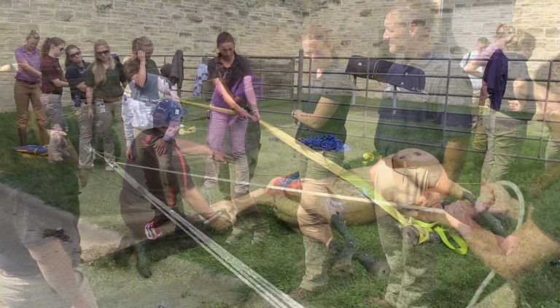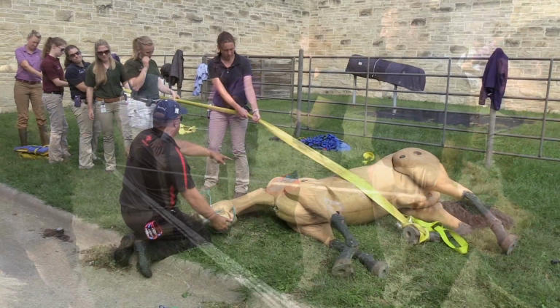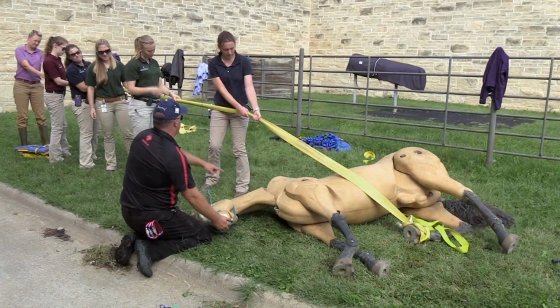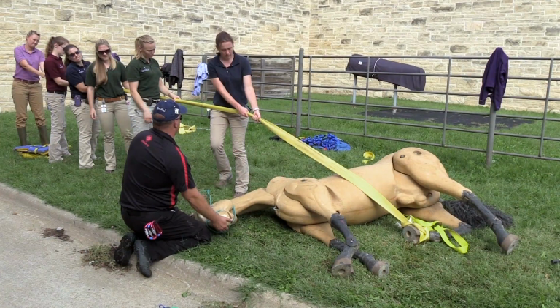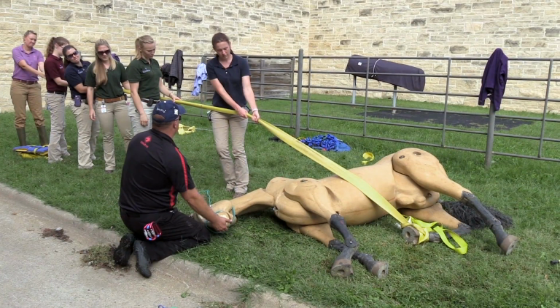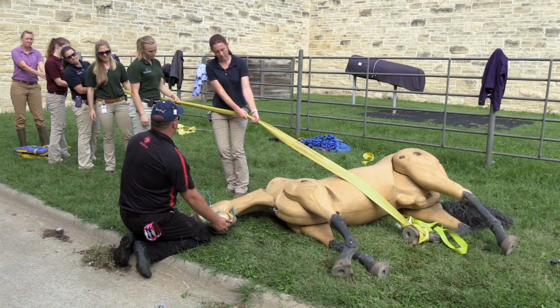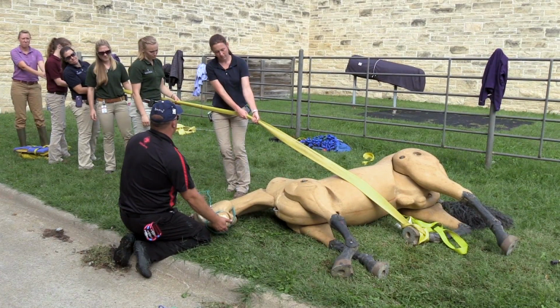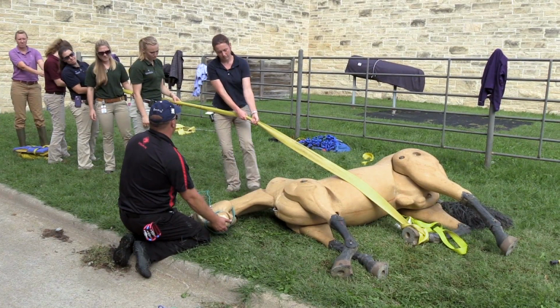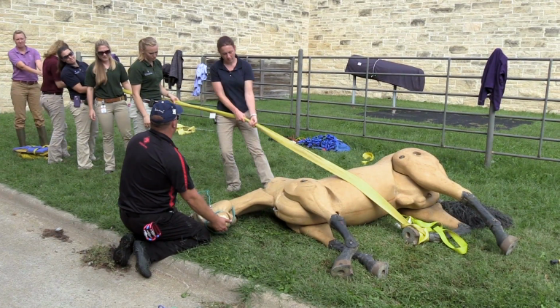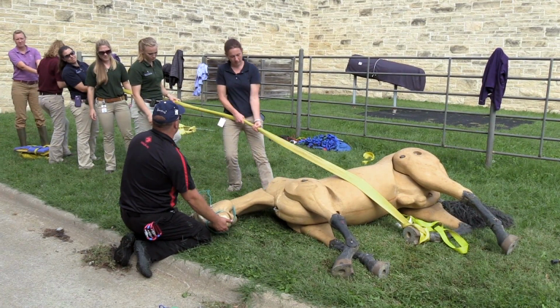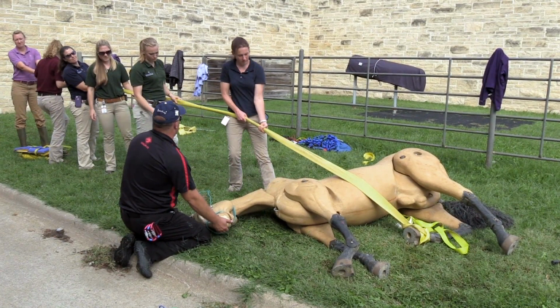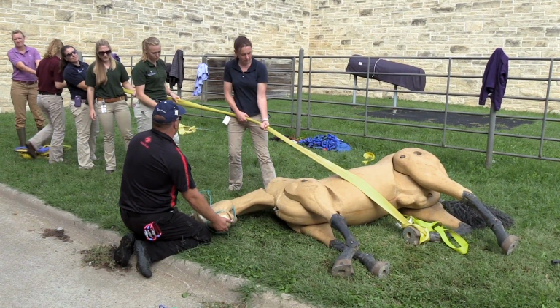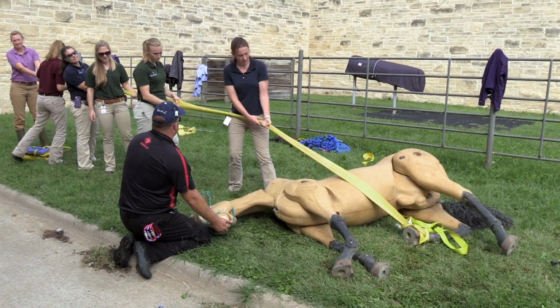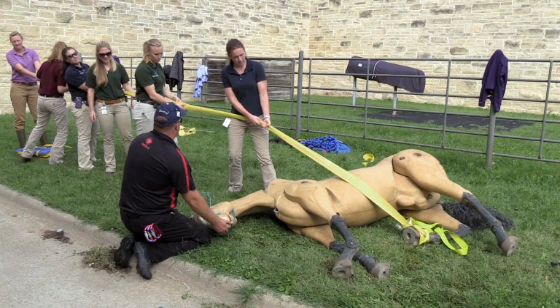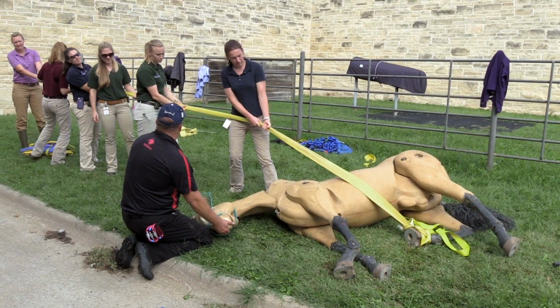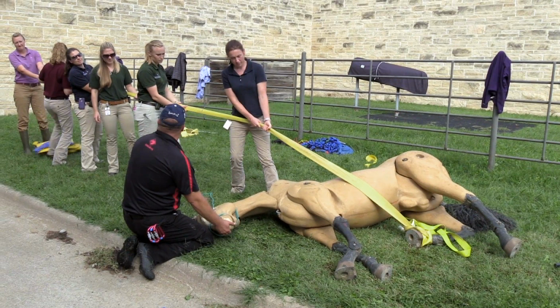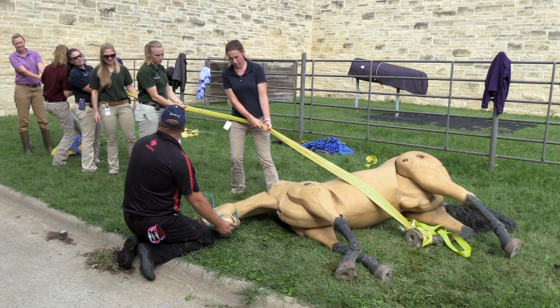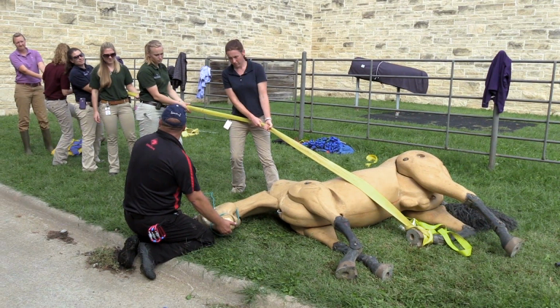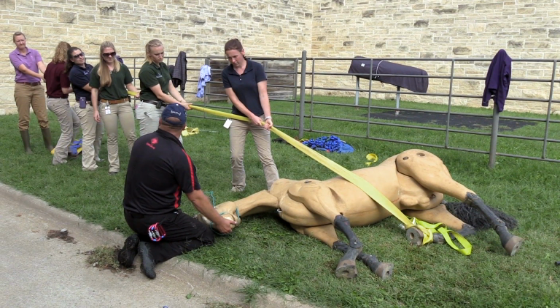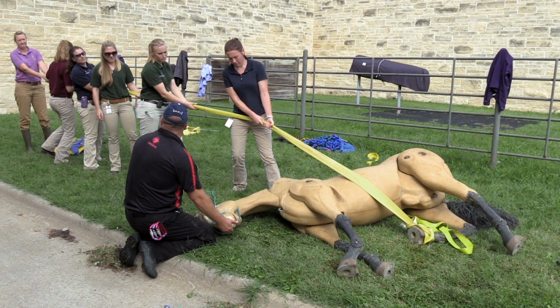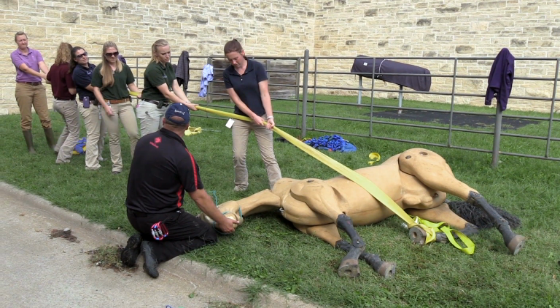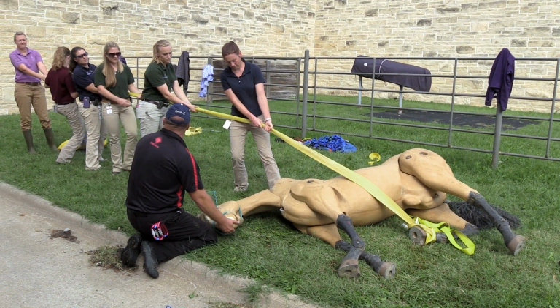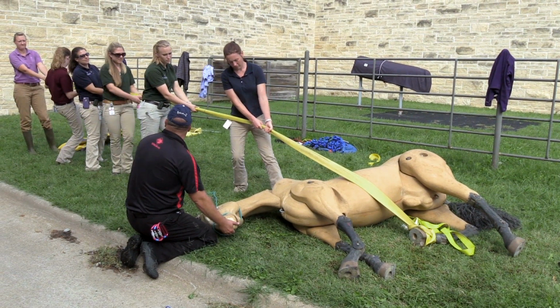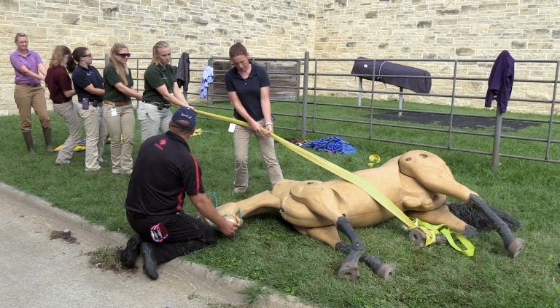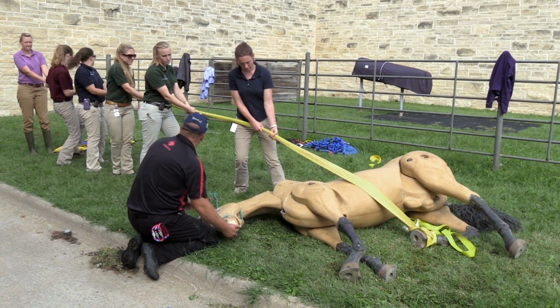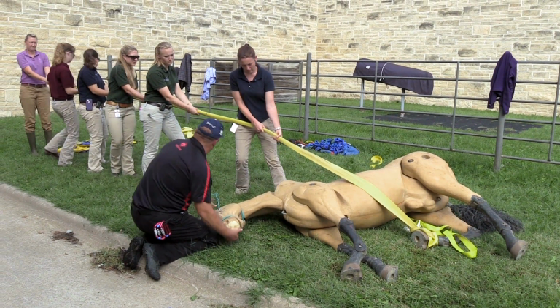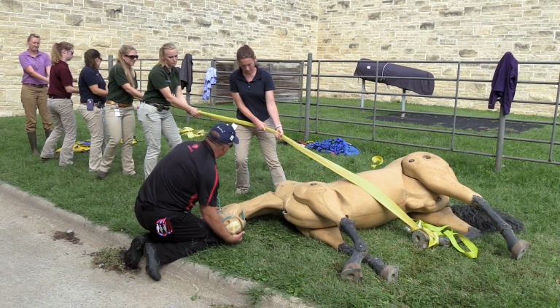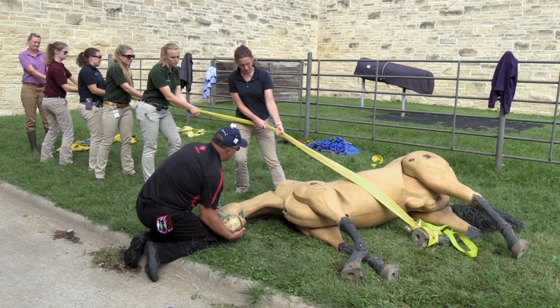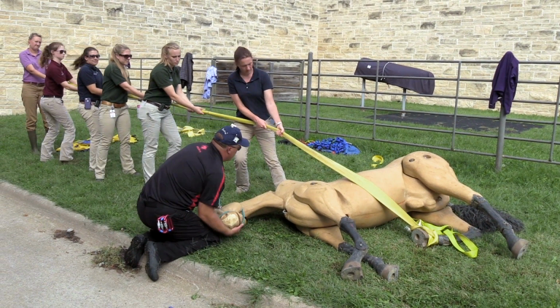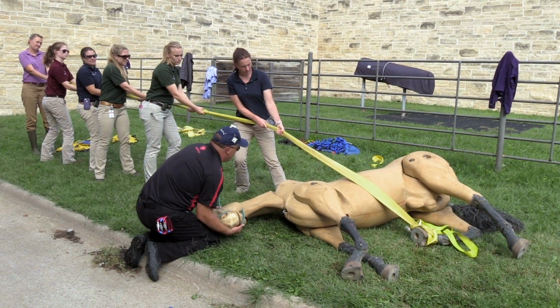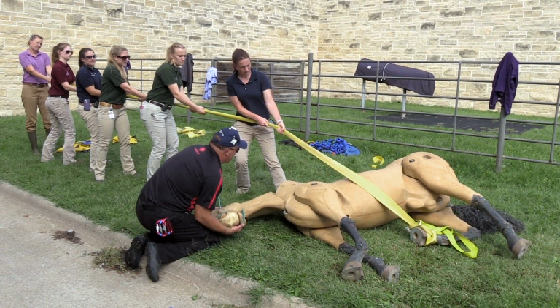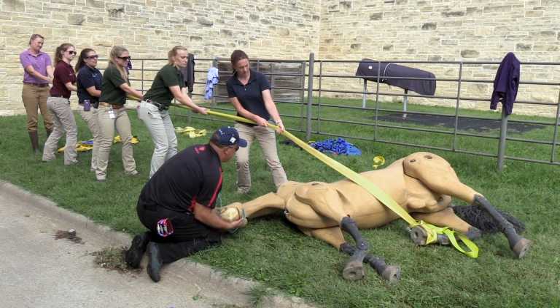The students also worked with a life-size dummy horse to learn how to apply straps to roll and move down animals.